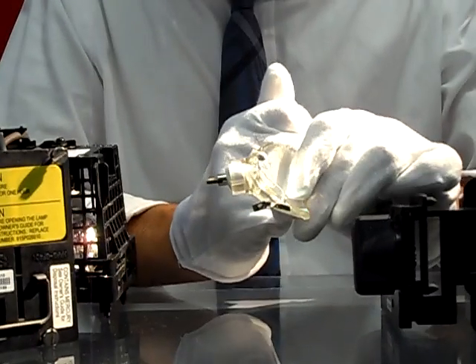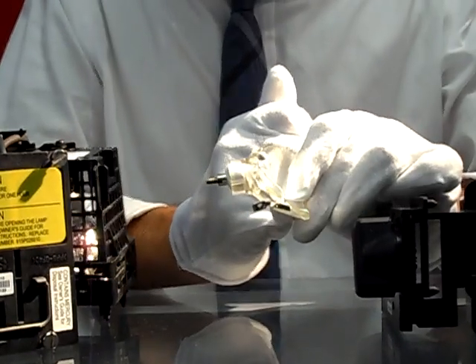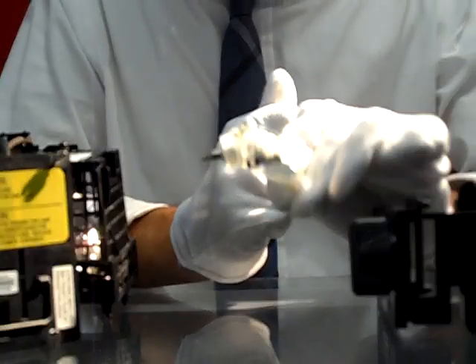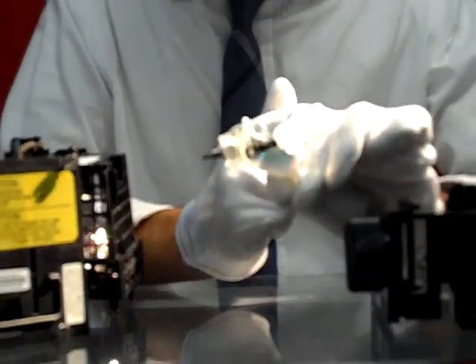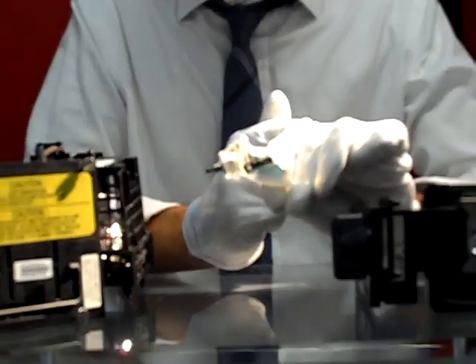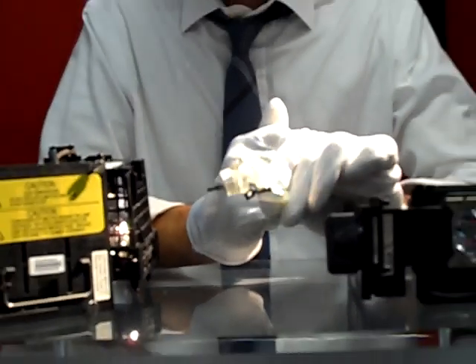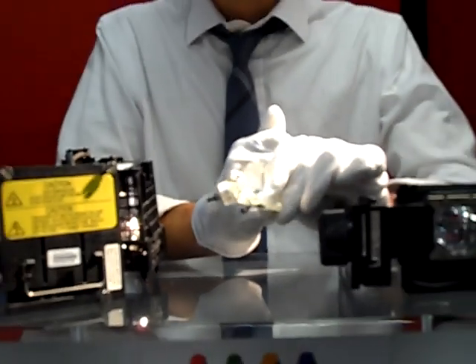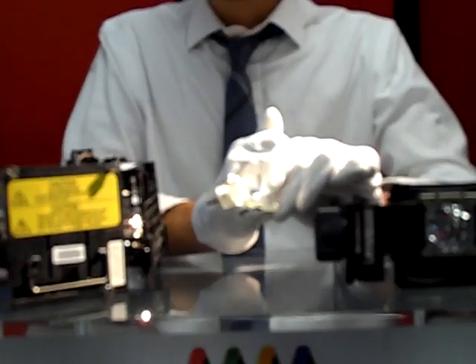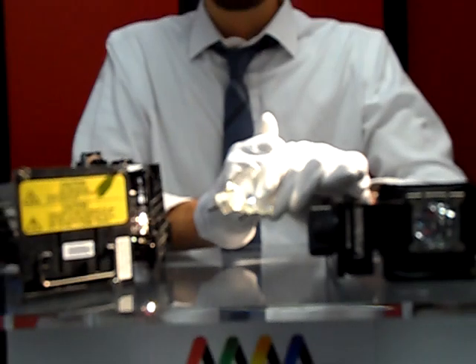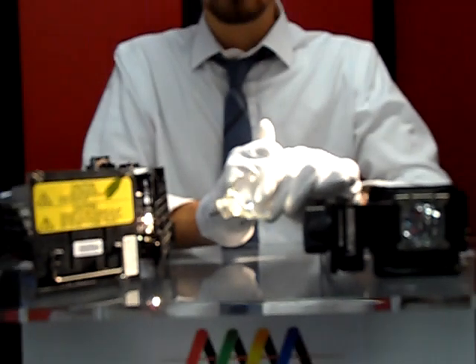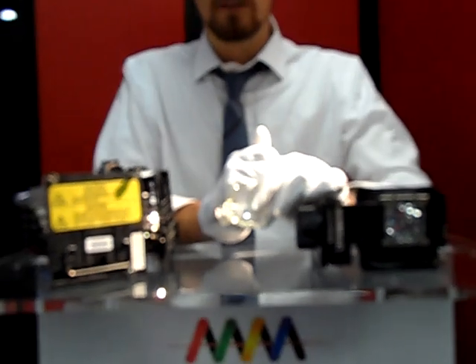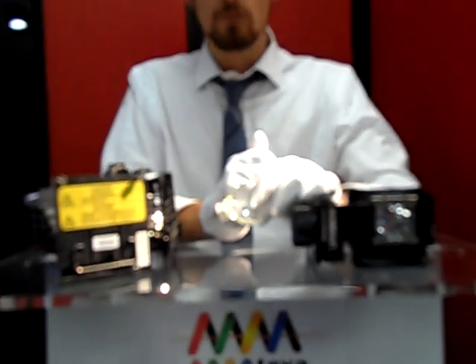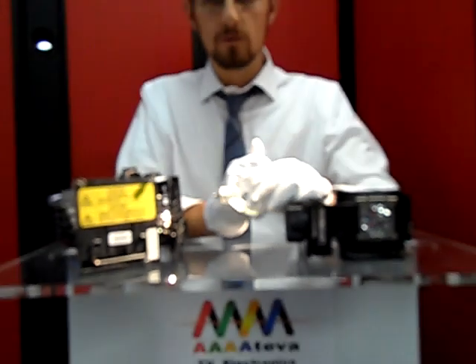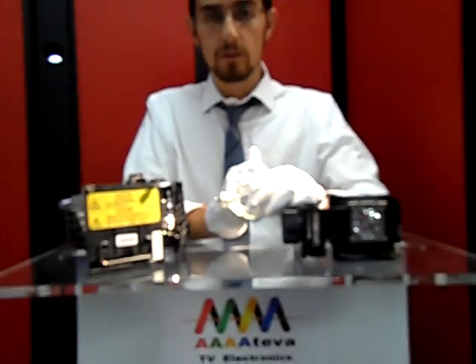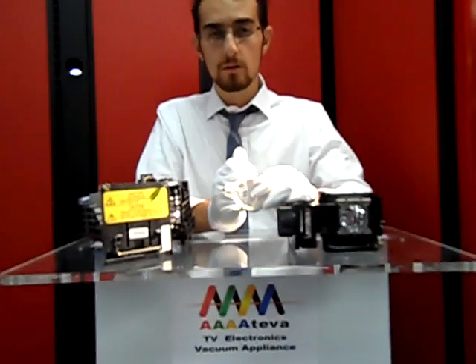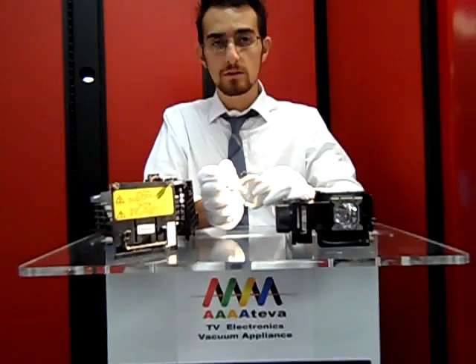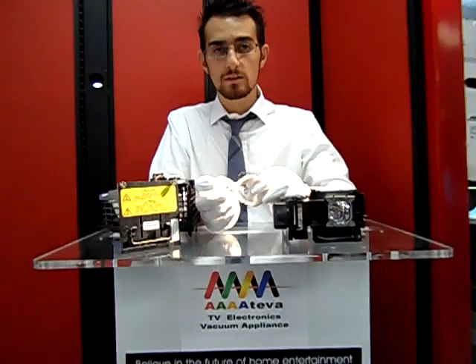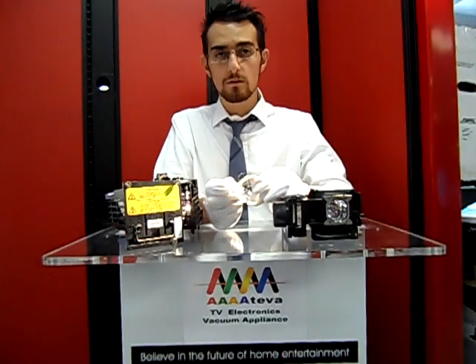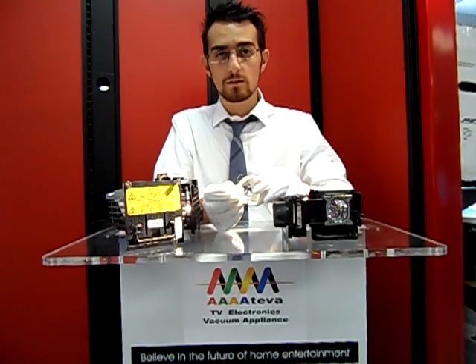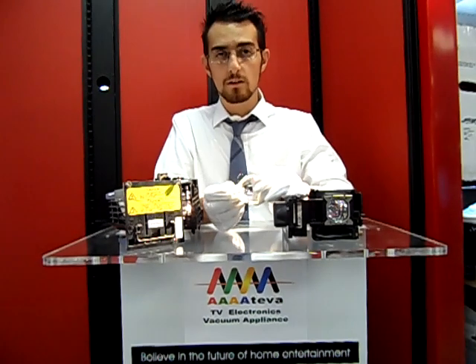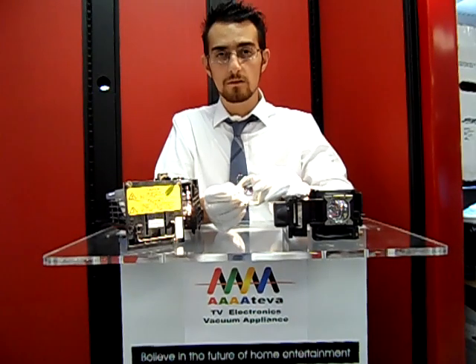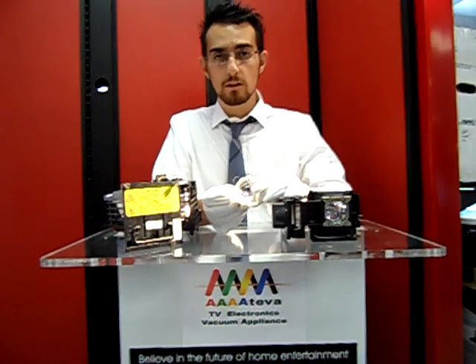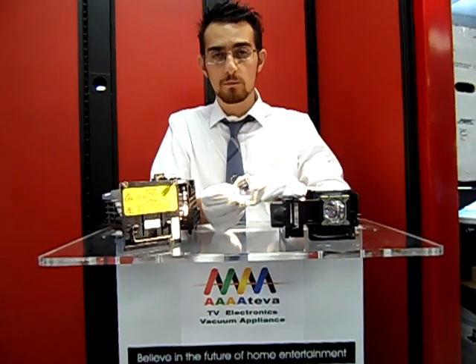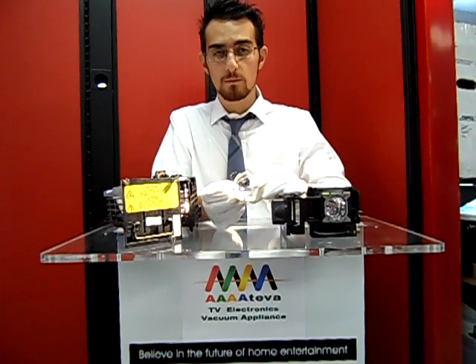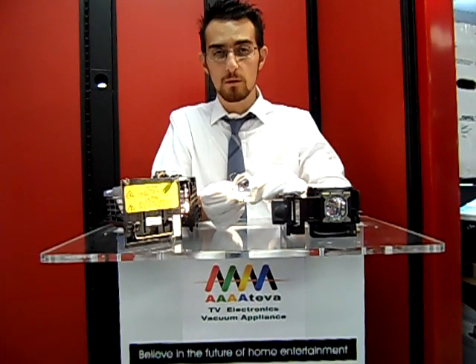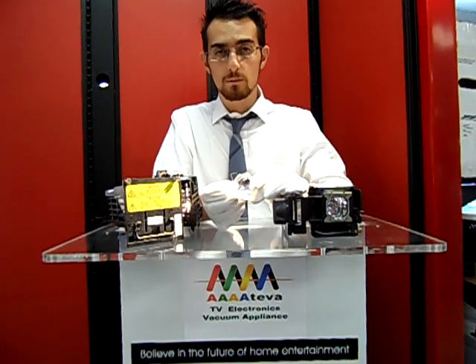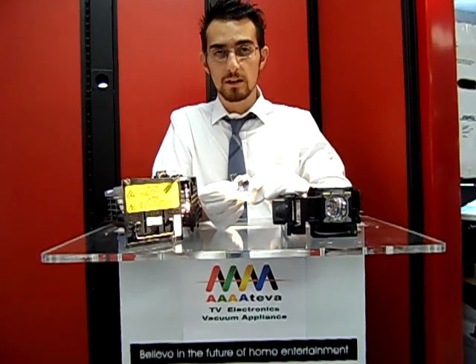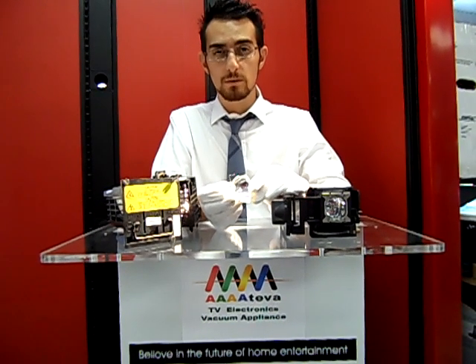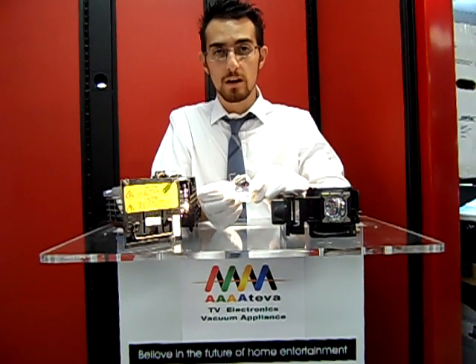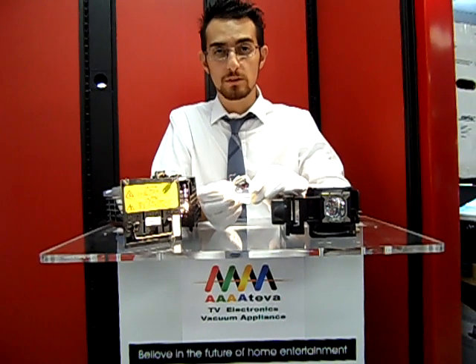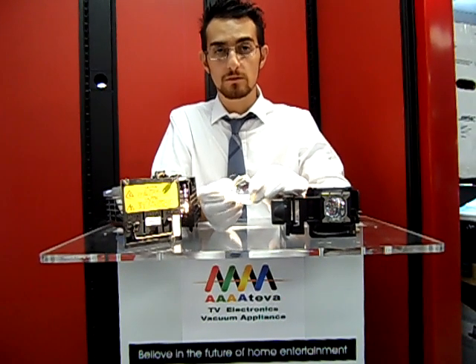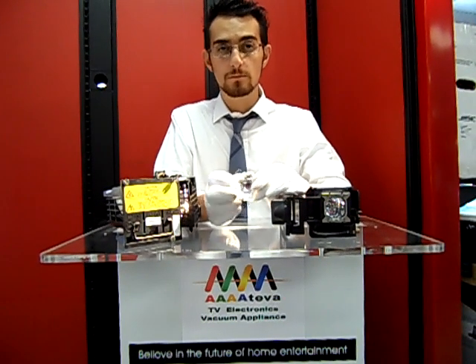Thank you, and stay tuned. We have more videos in this series on DLP bulb replacement options.